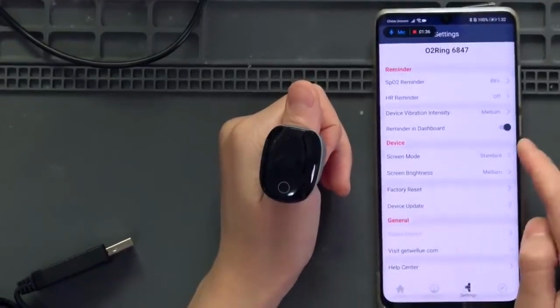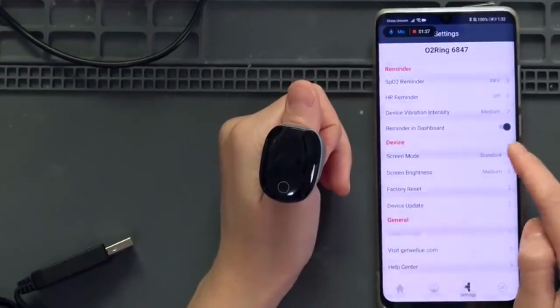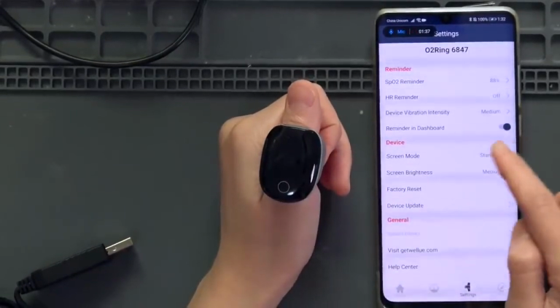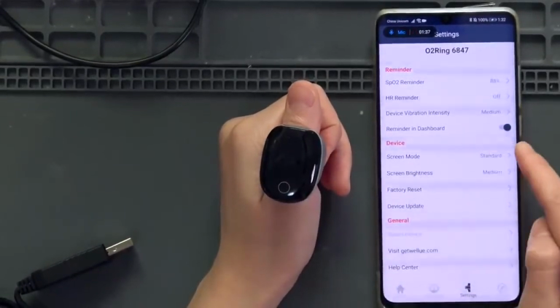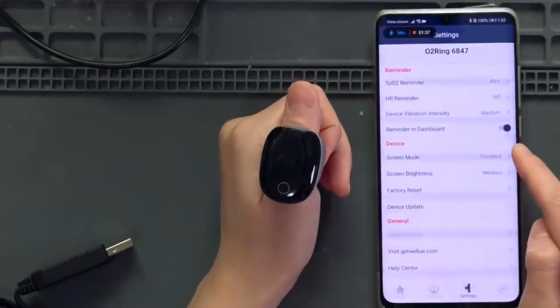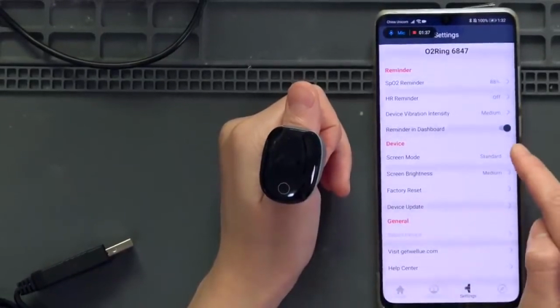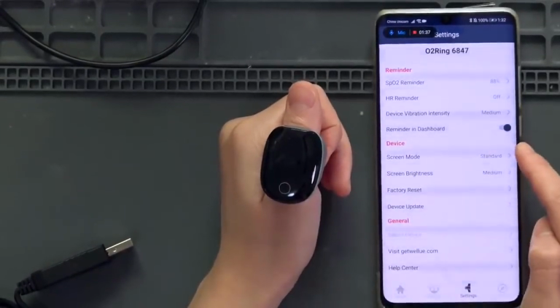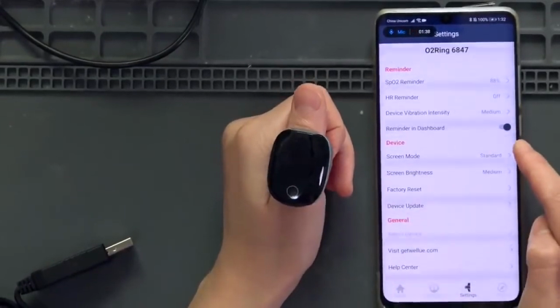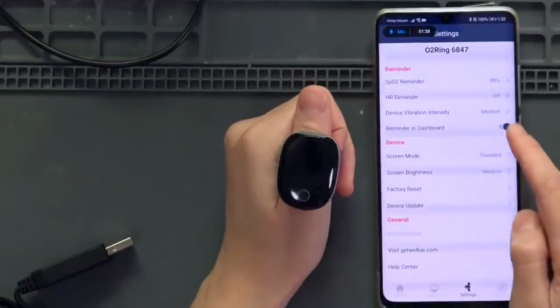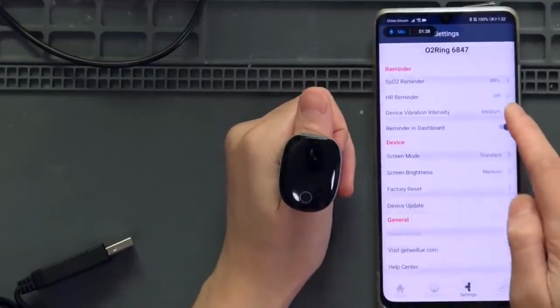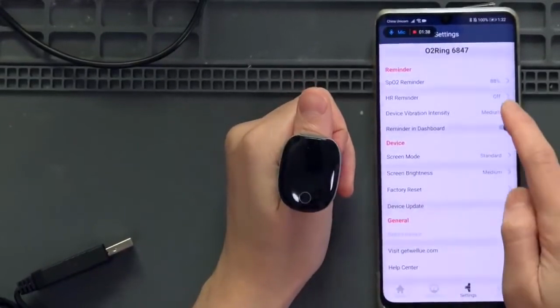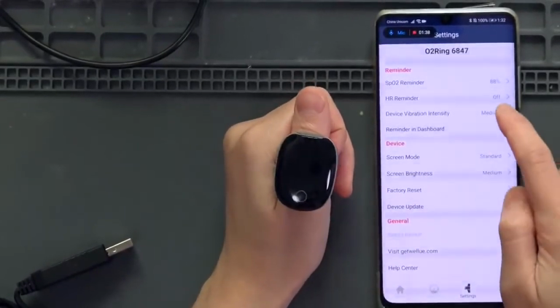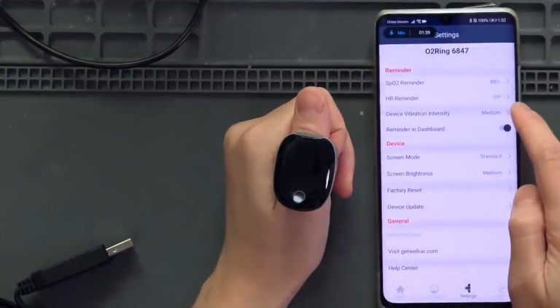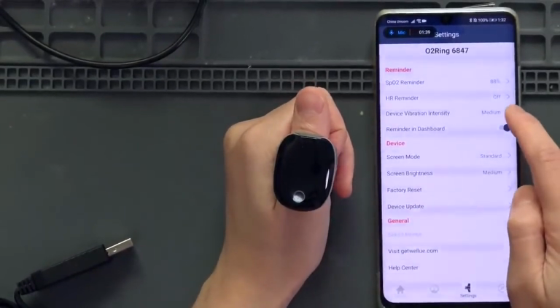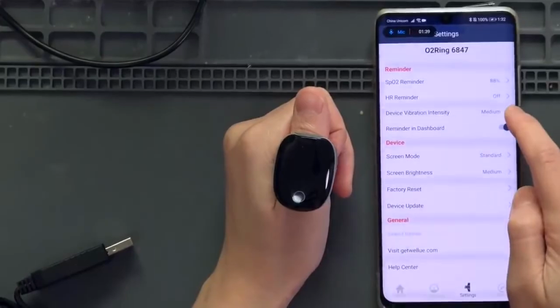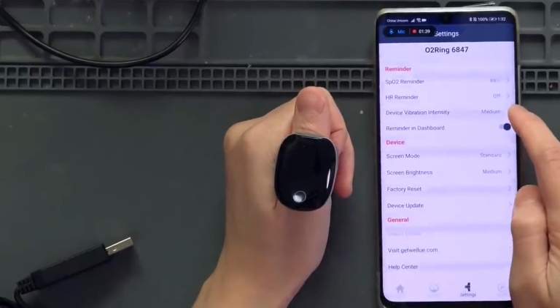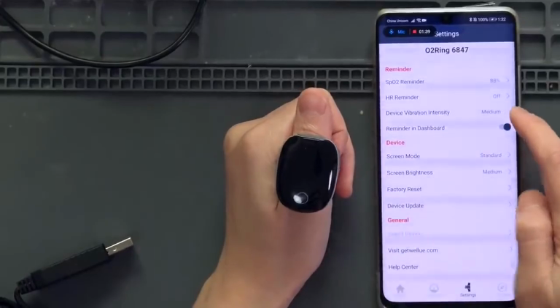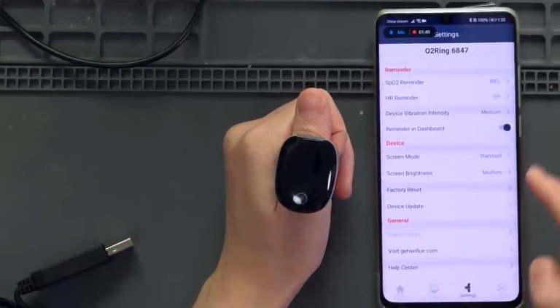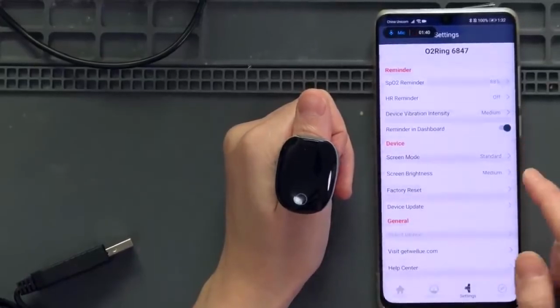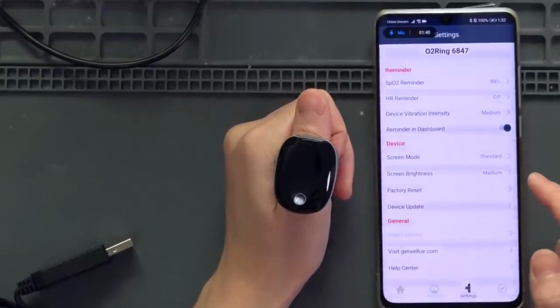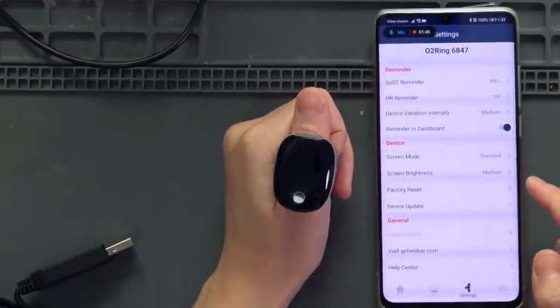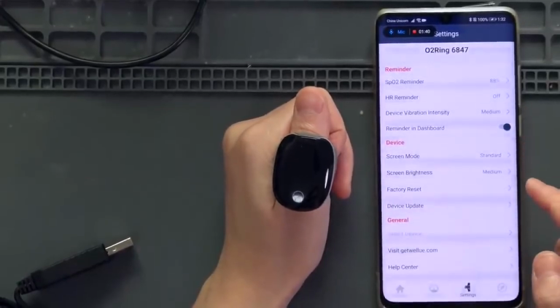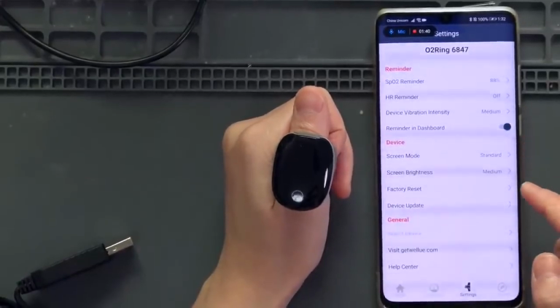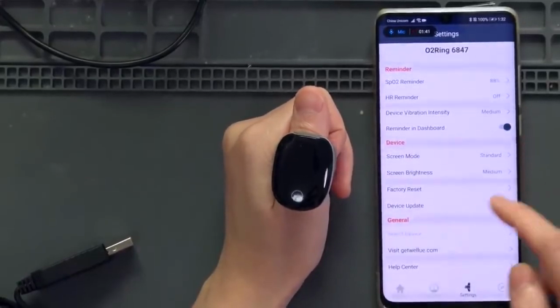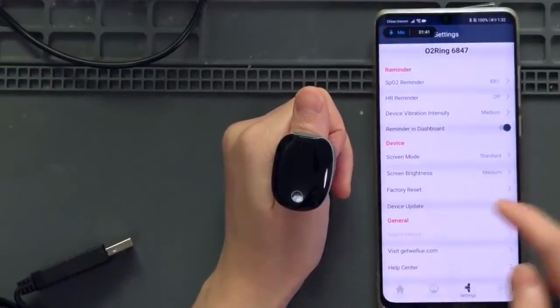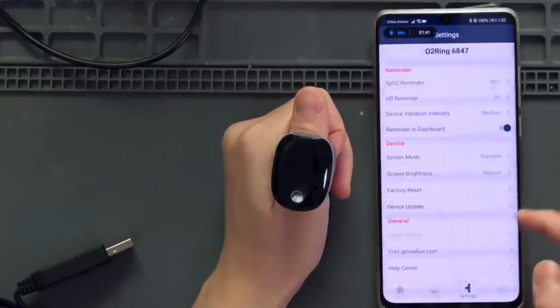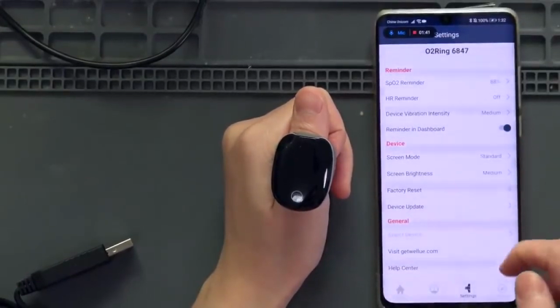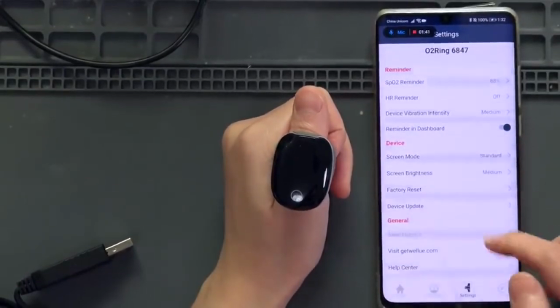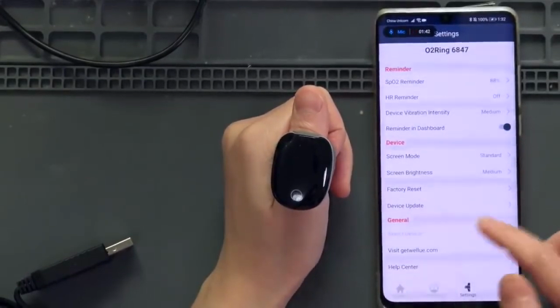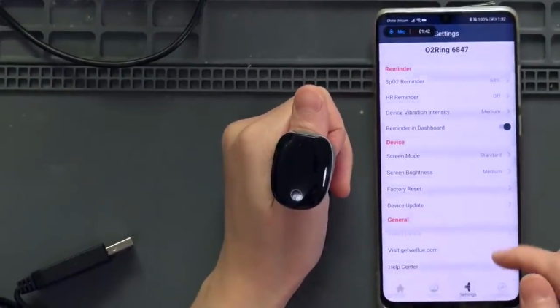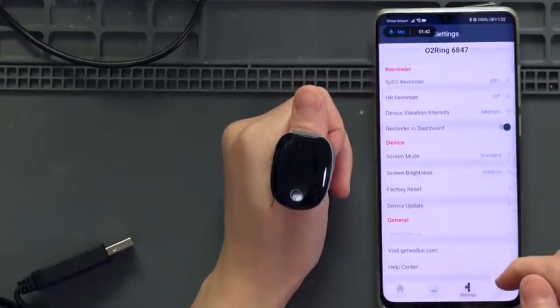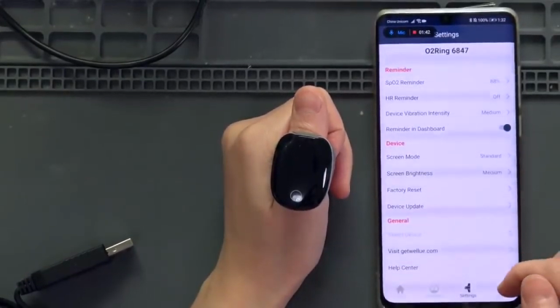Let me see — device vibration intensity is set to medium, and so on.